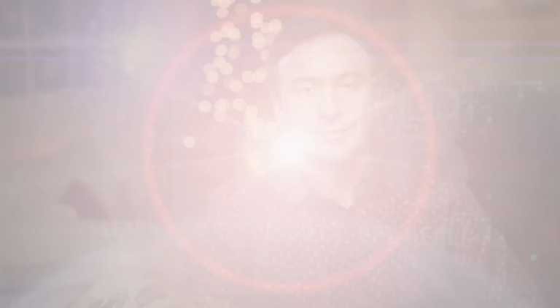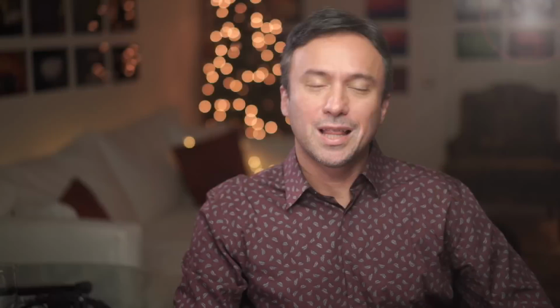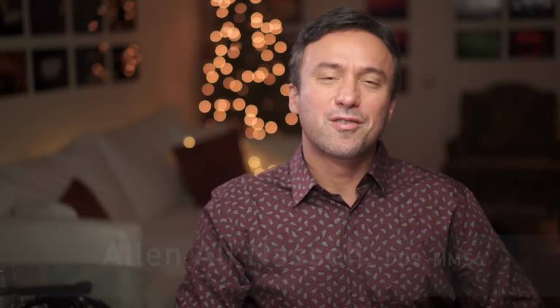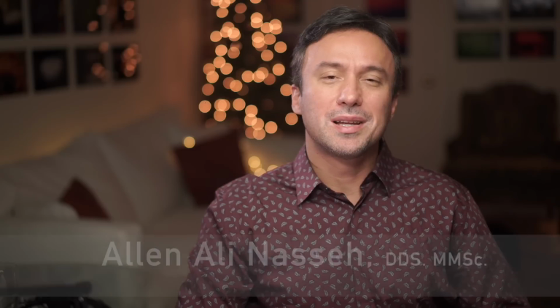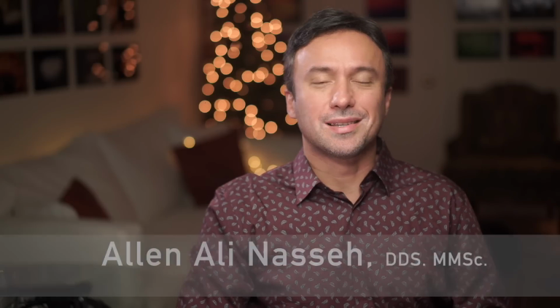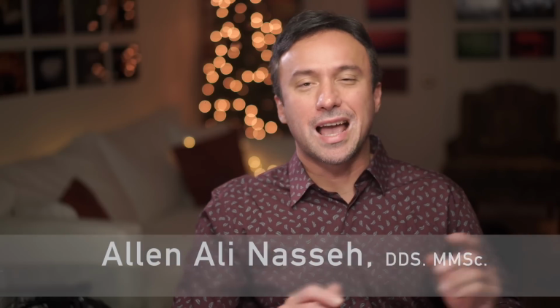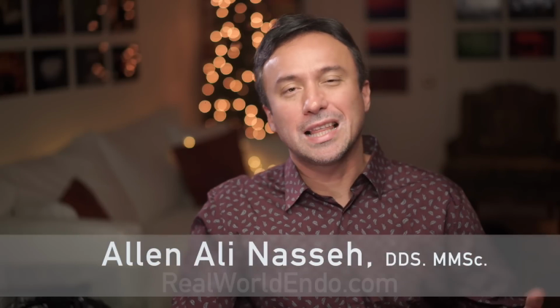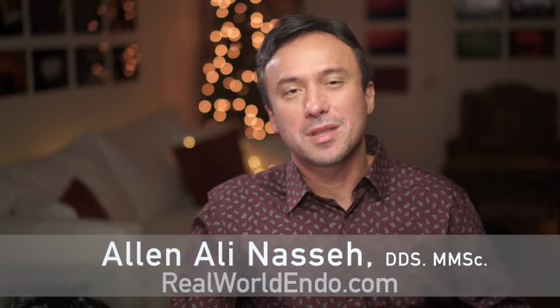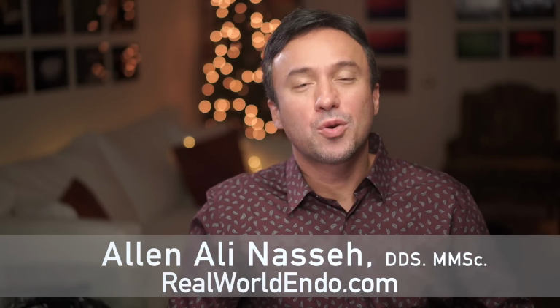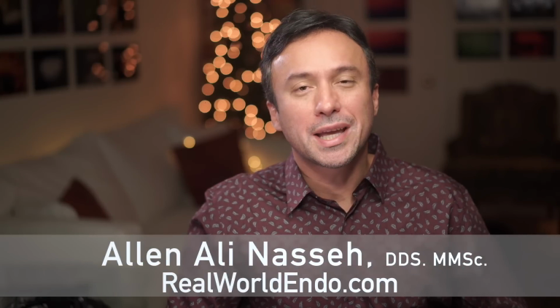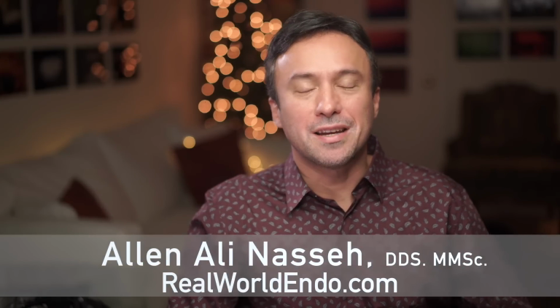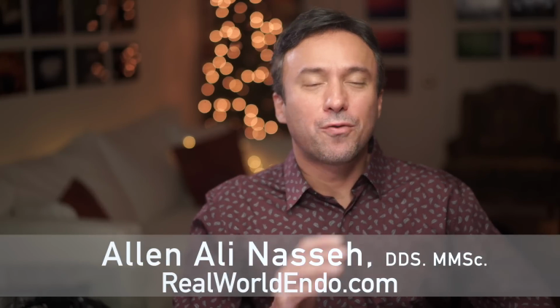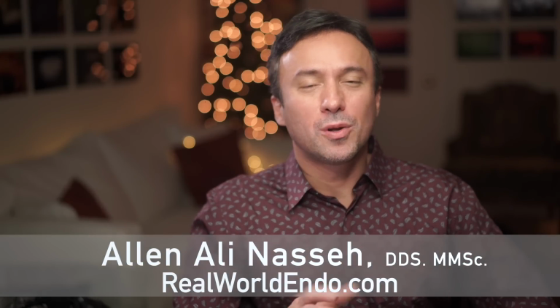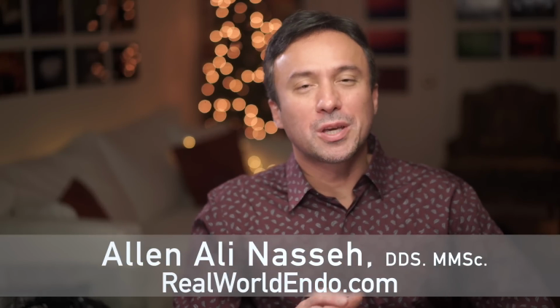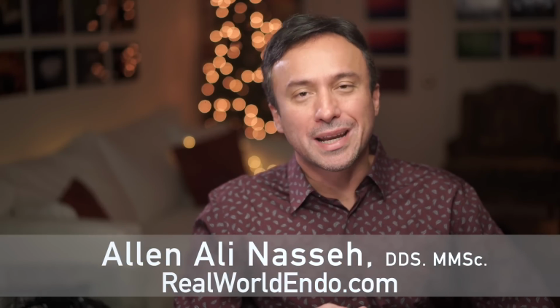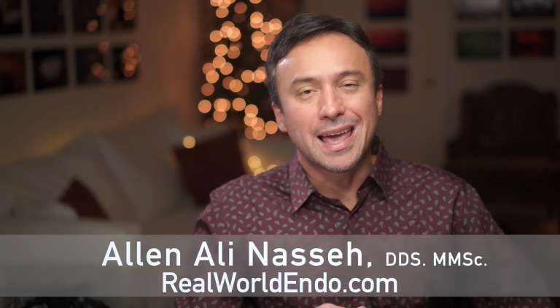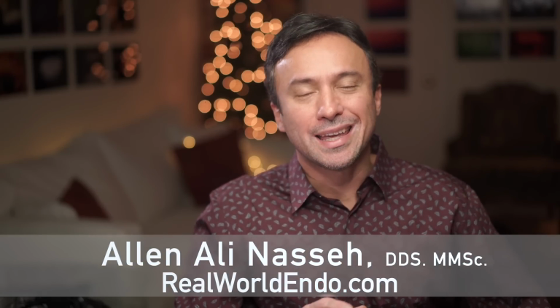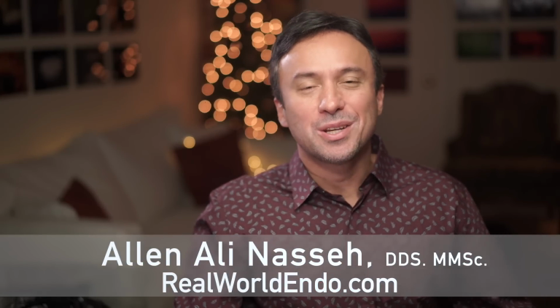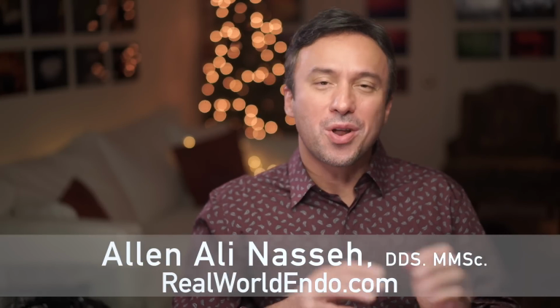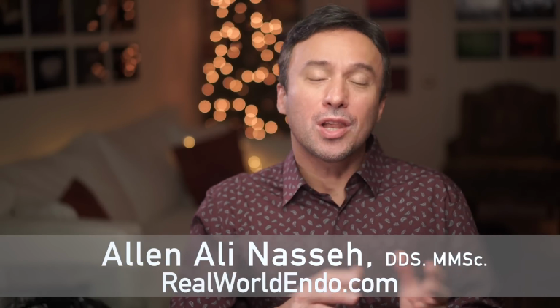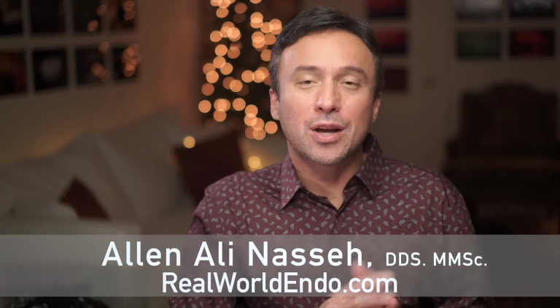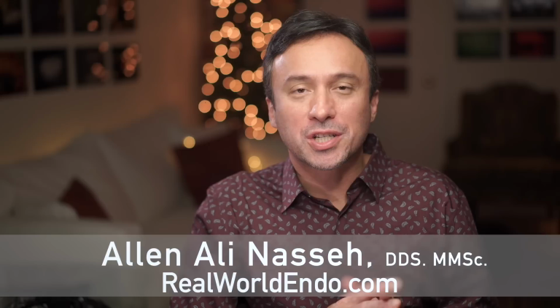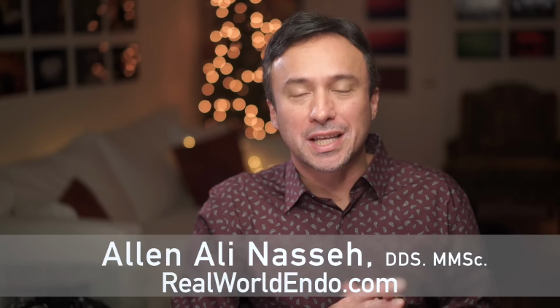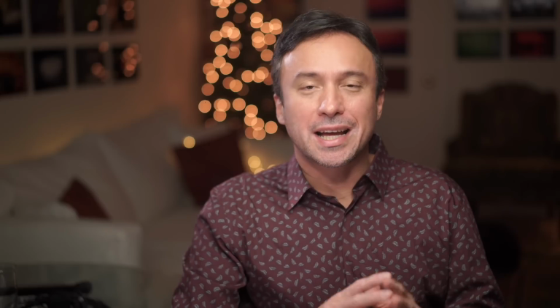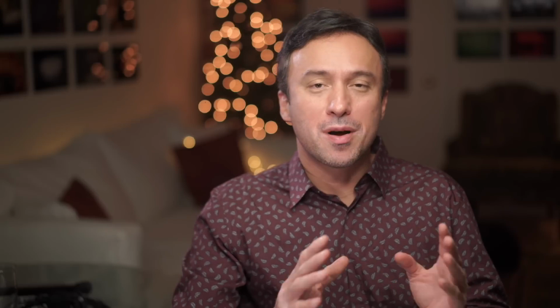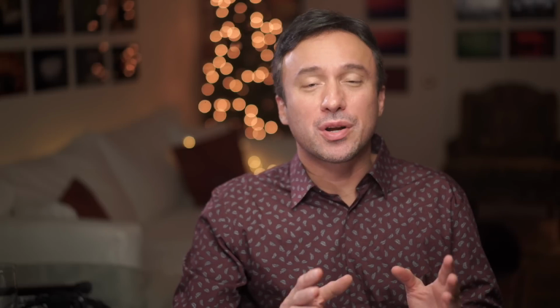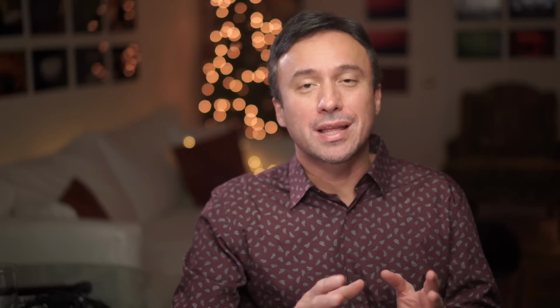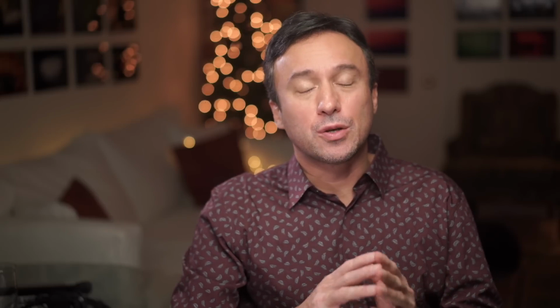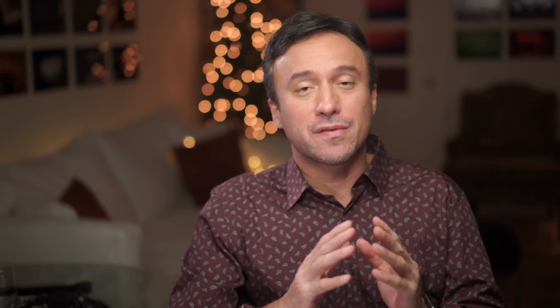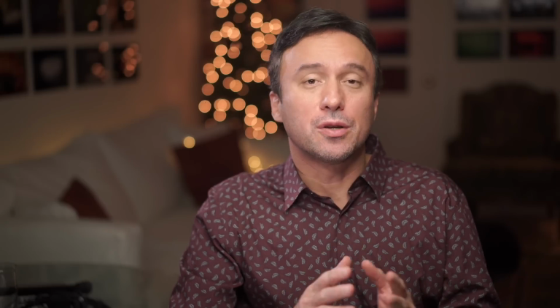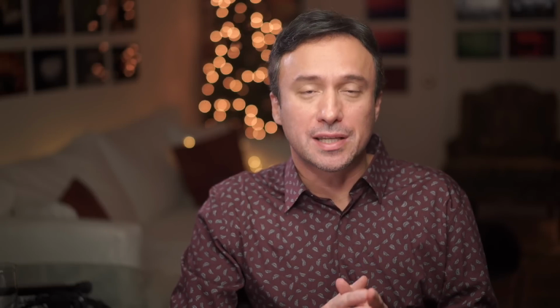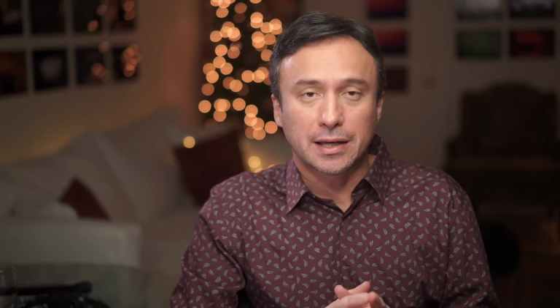Hello, everyone. This is Ali with a quick and informal Q&A to an online question that had come up regarding the use of endosync.